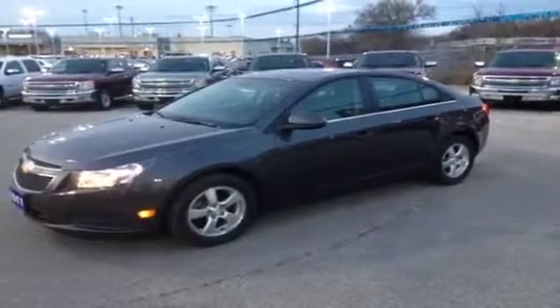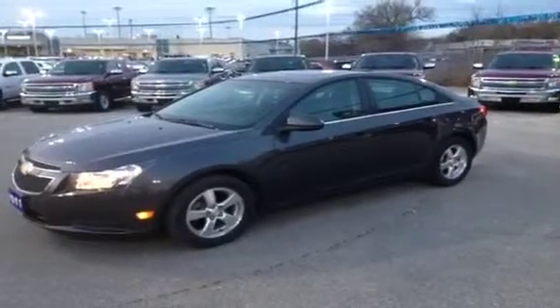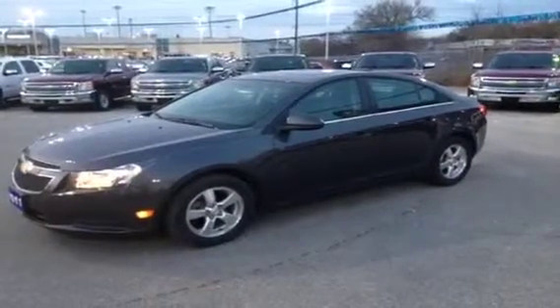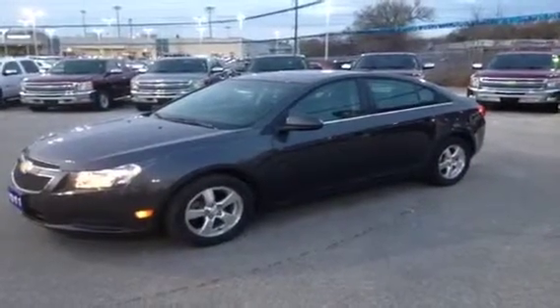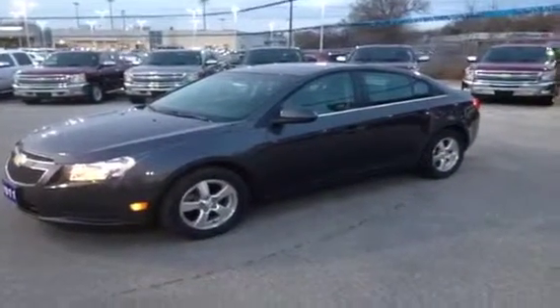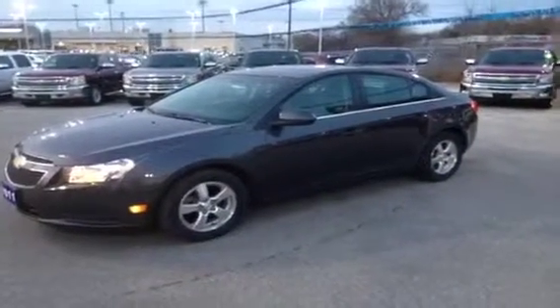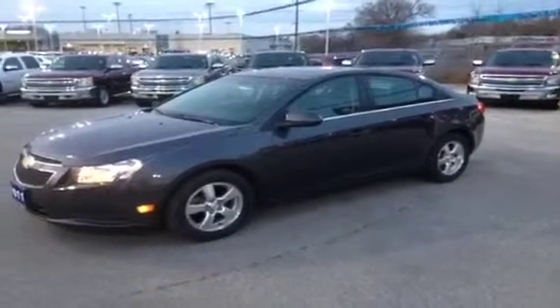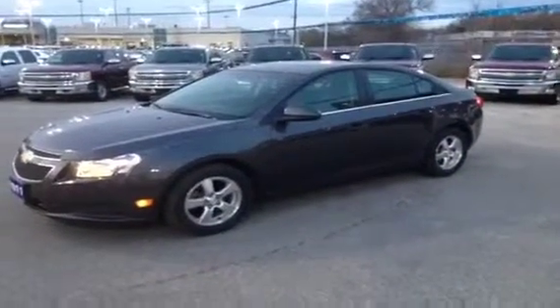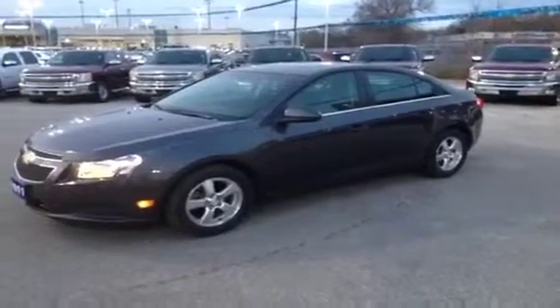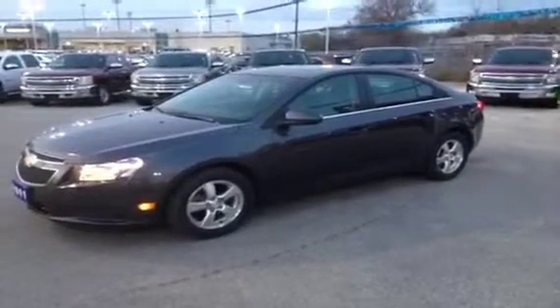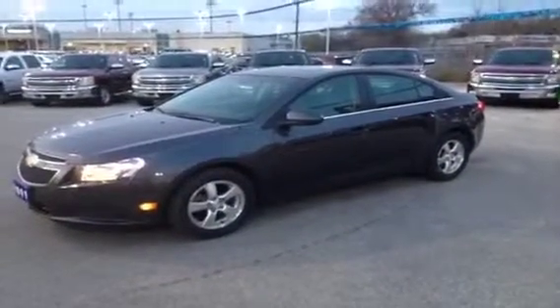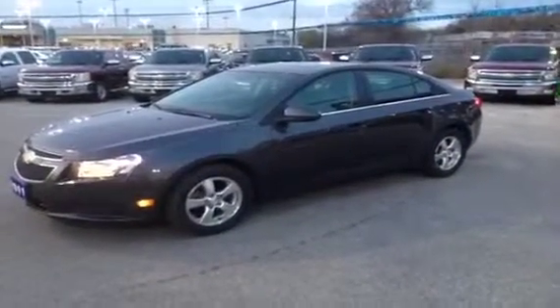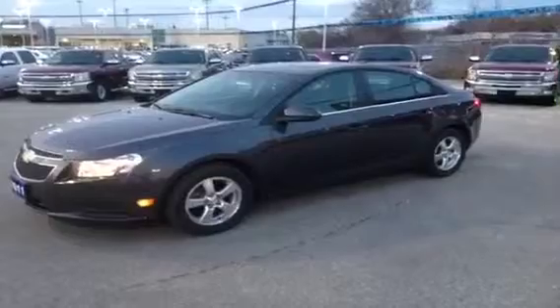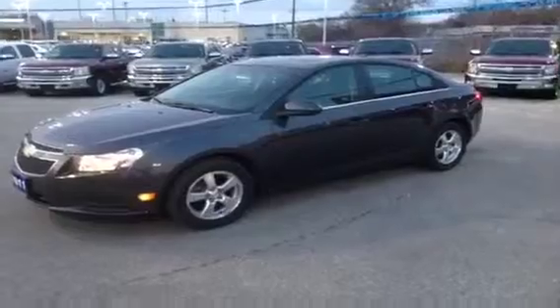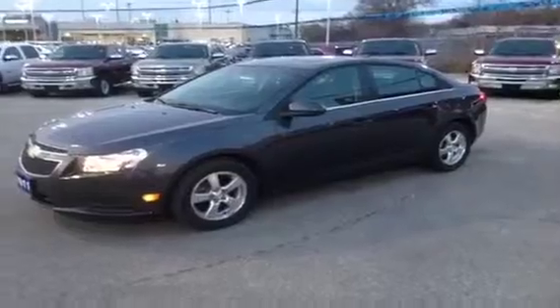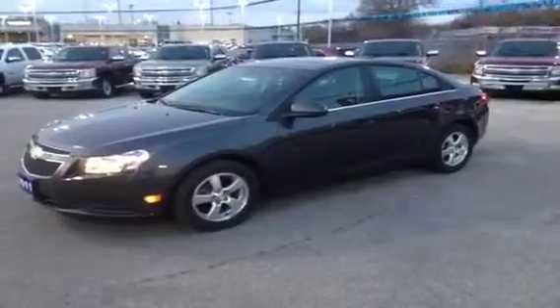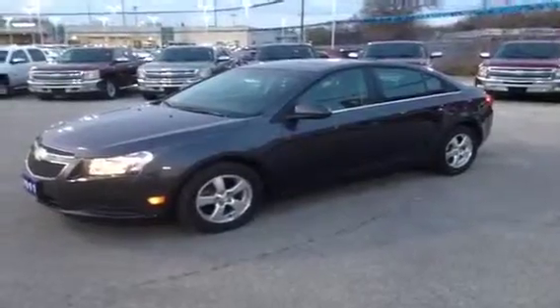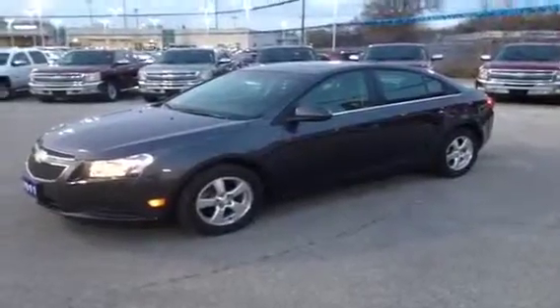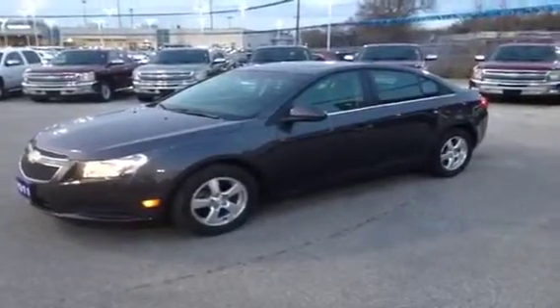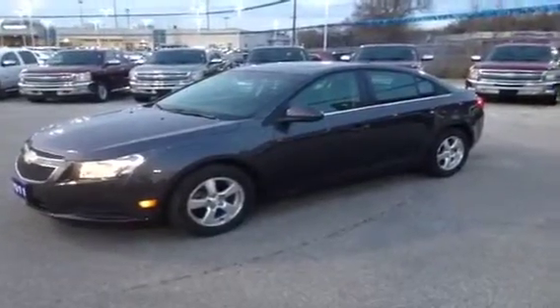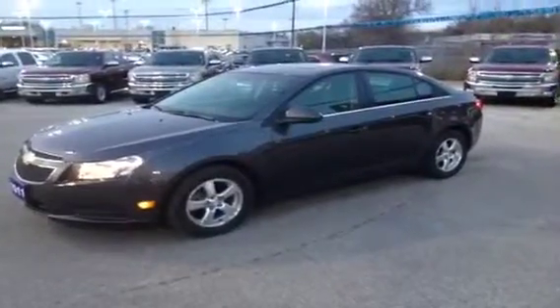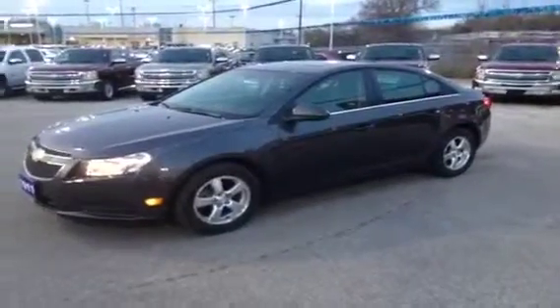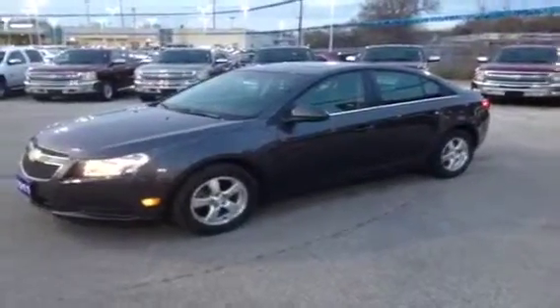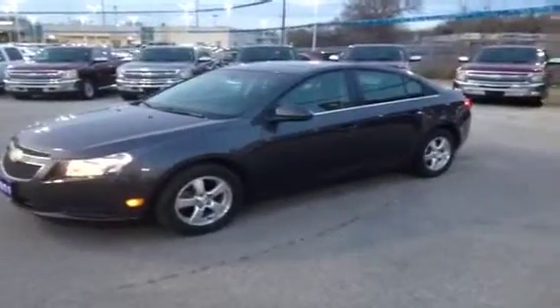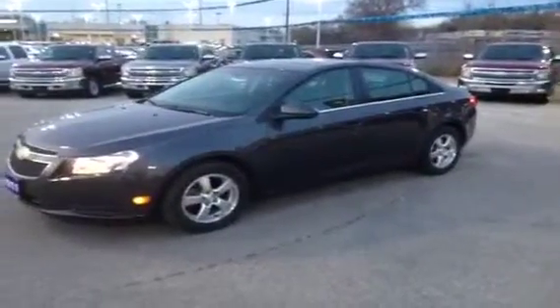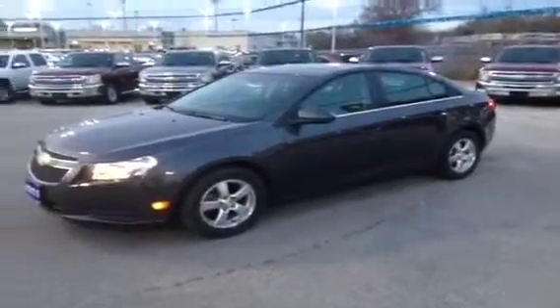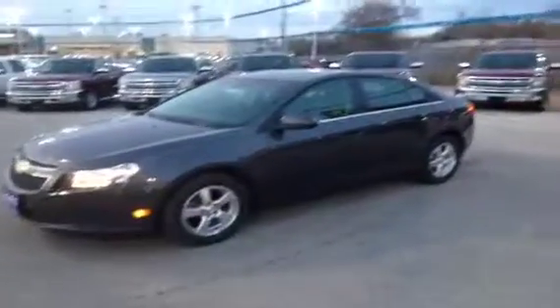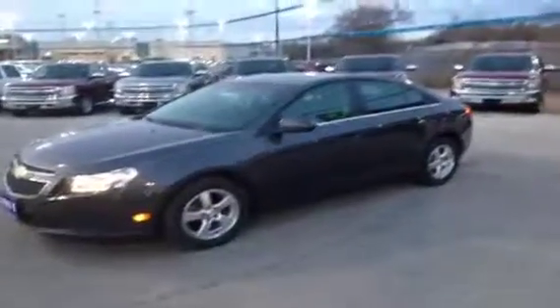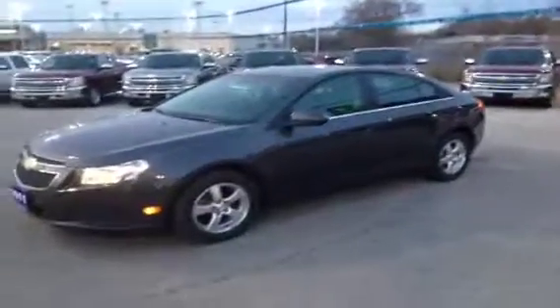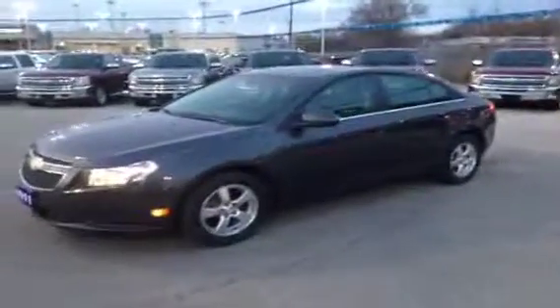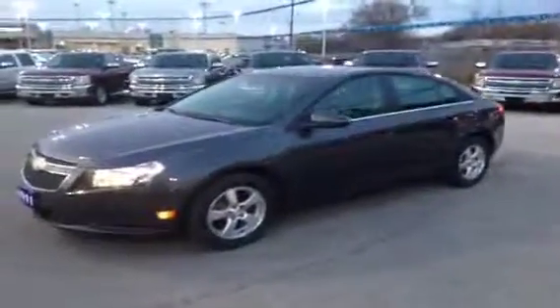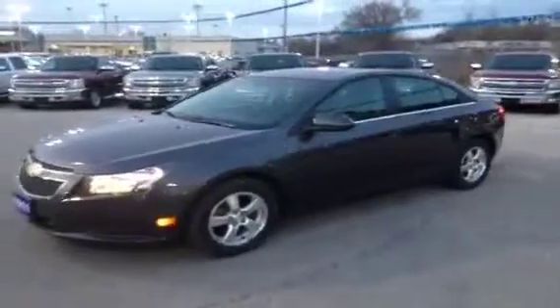Hey, it's Dave Hicks at Ontario Motor Sales. This is a 2011 Chevrolet Cruze — it's just hit our inventory.